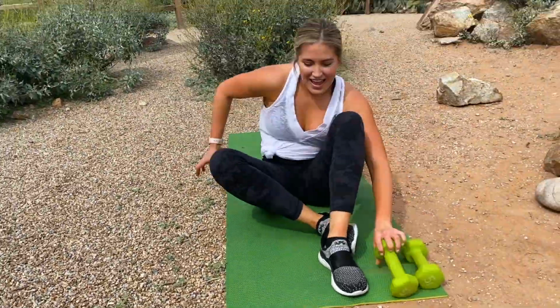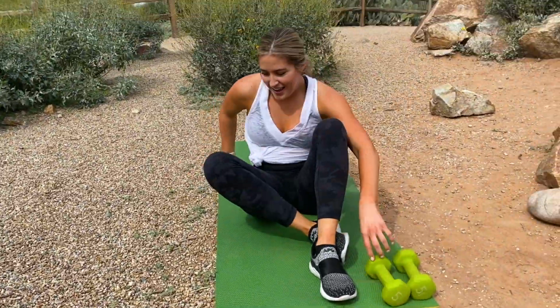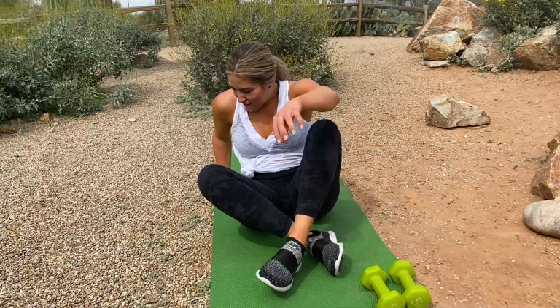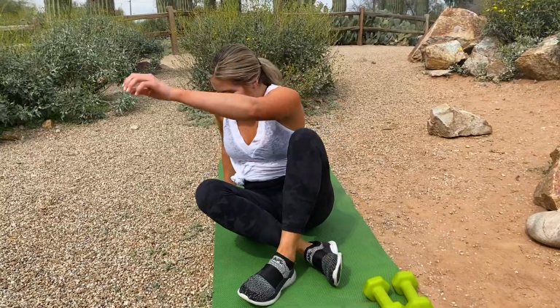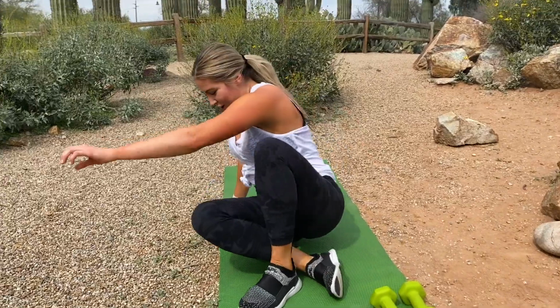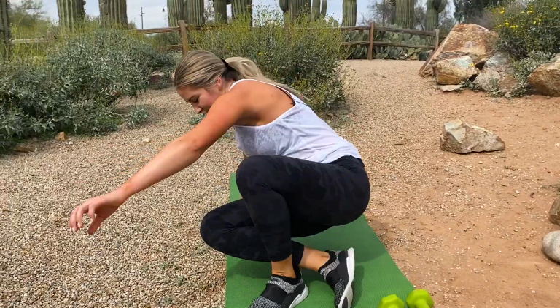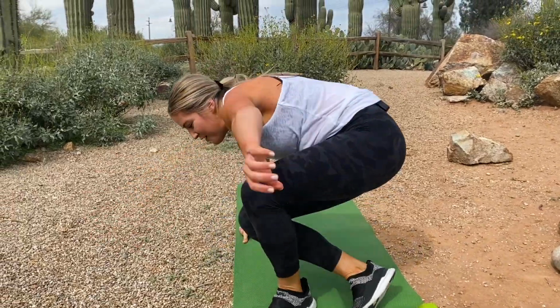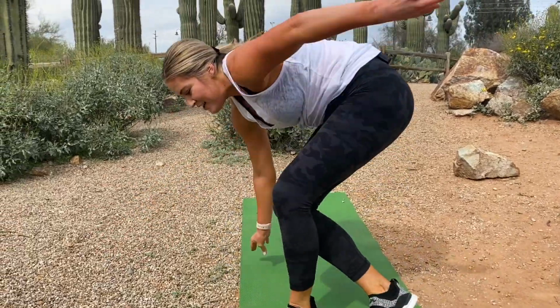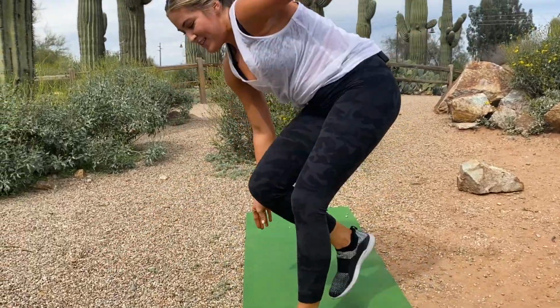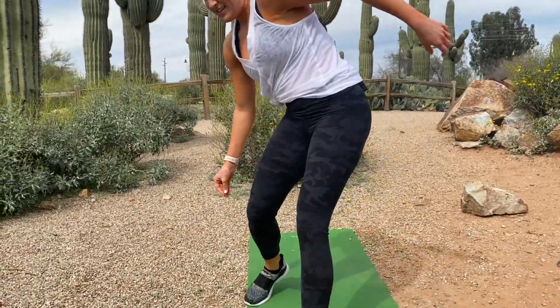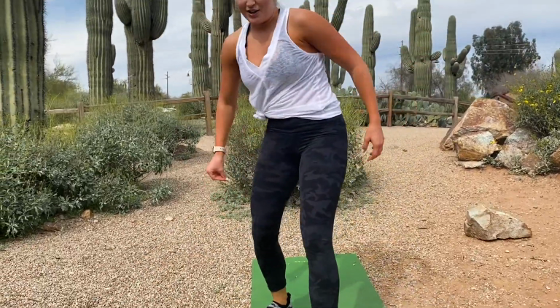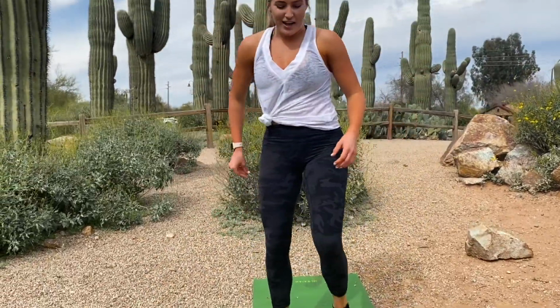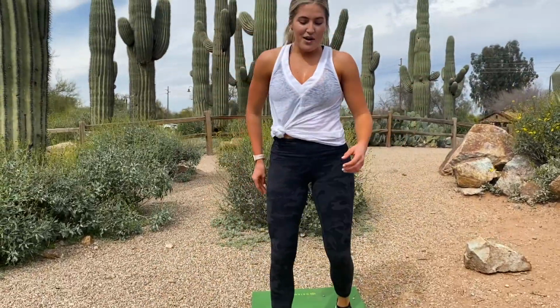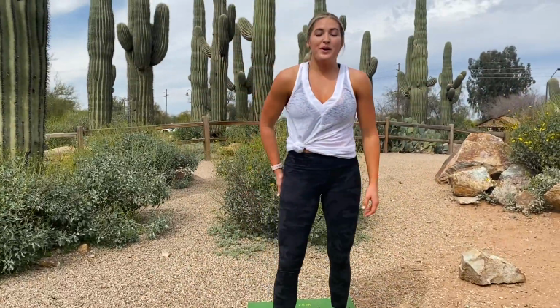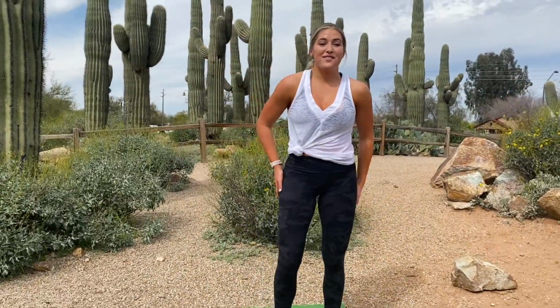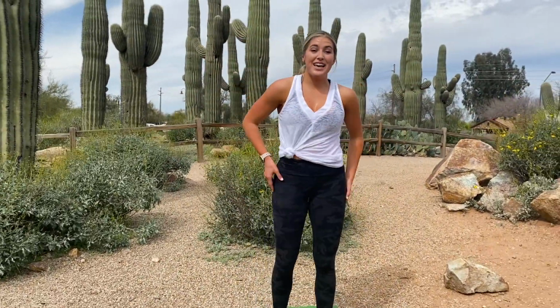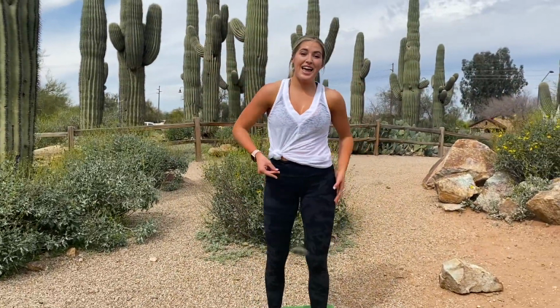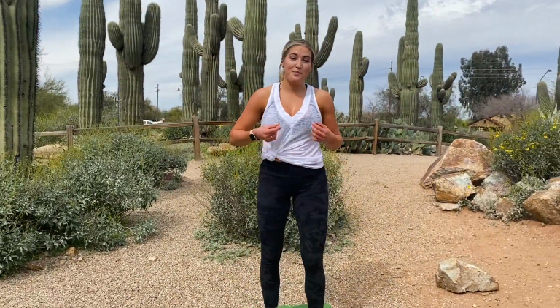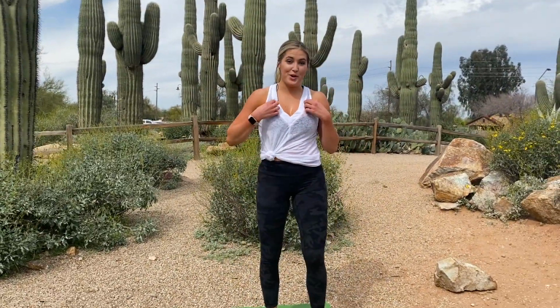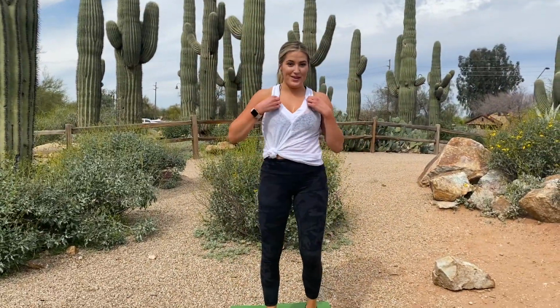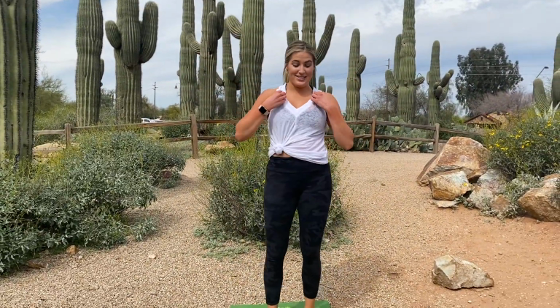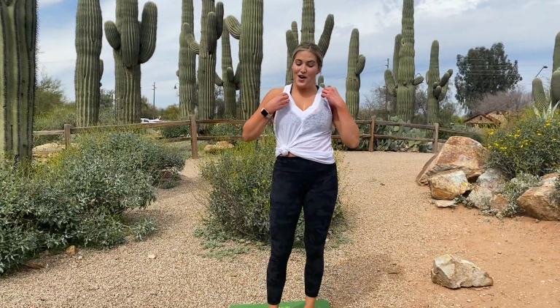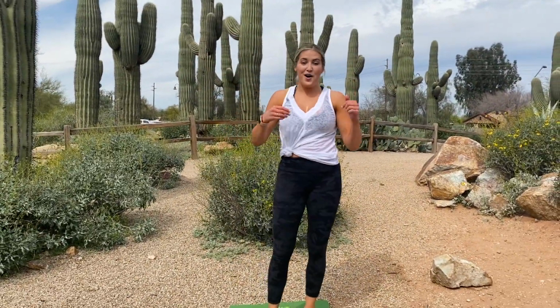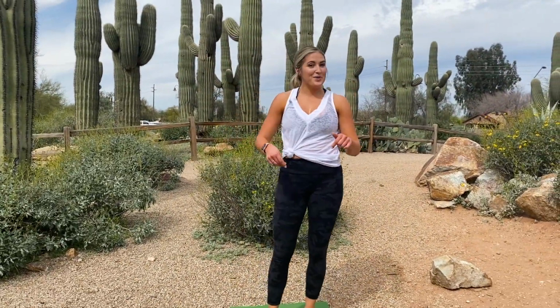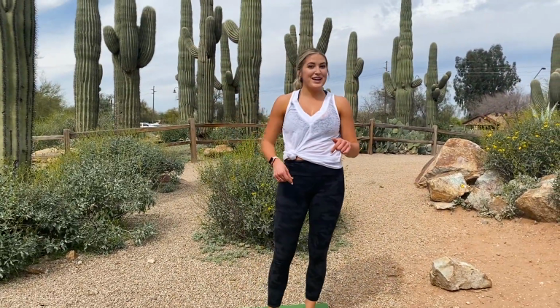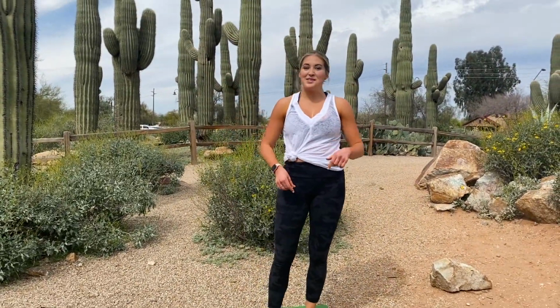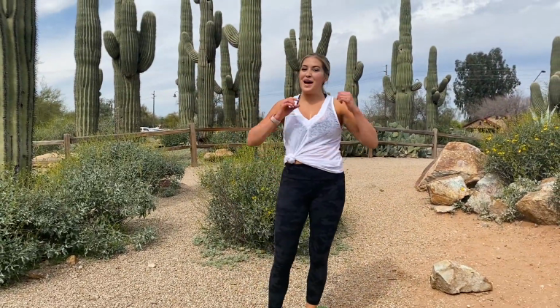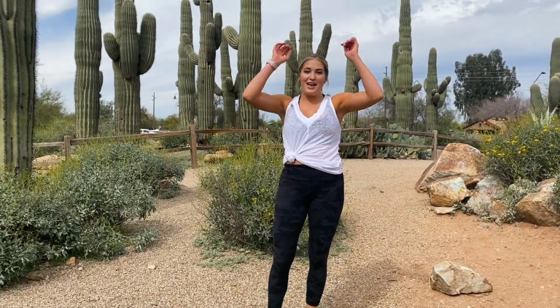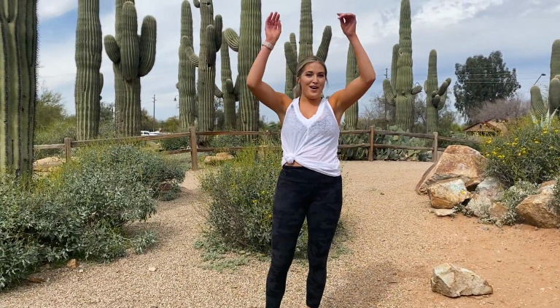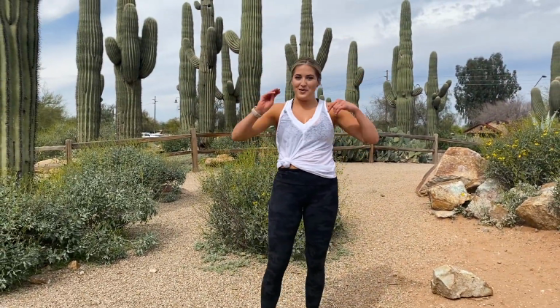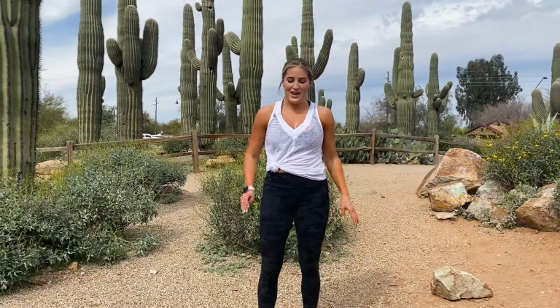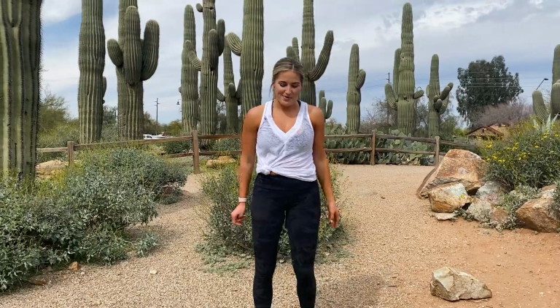And for cardio this circuit we have ten burpees — all the way down to the mat and all the way up.